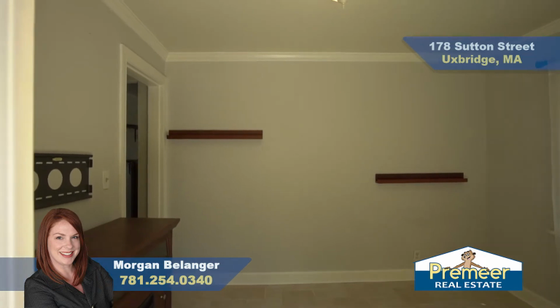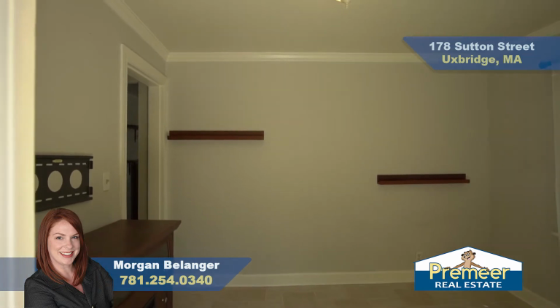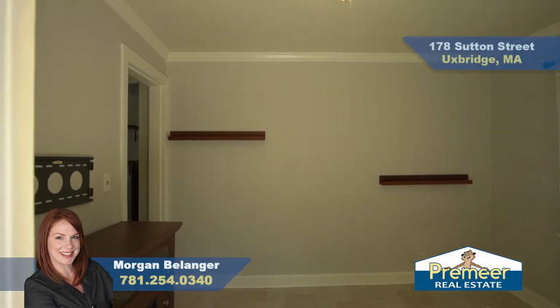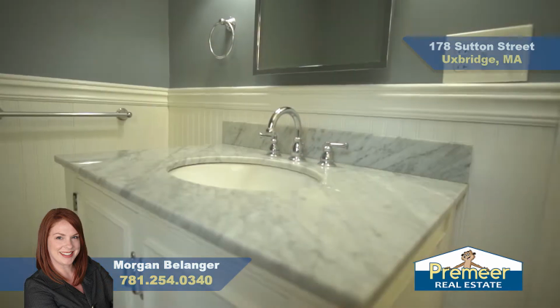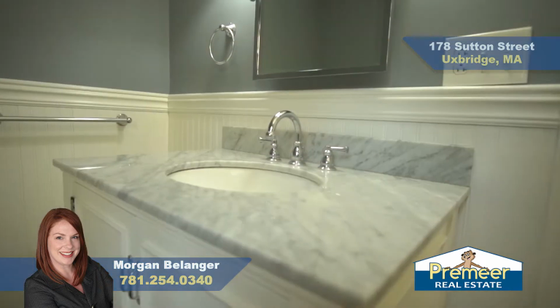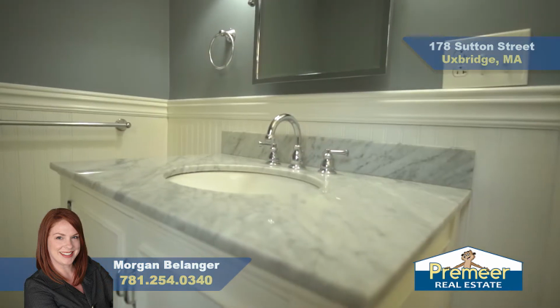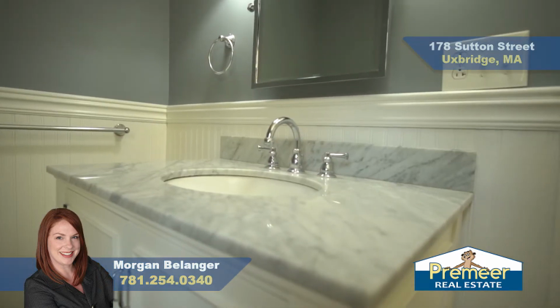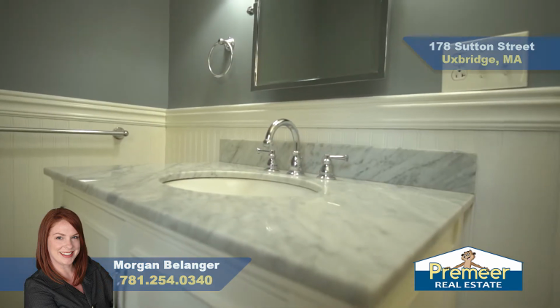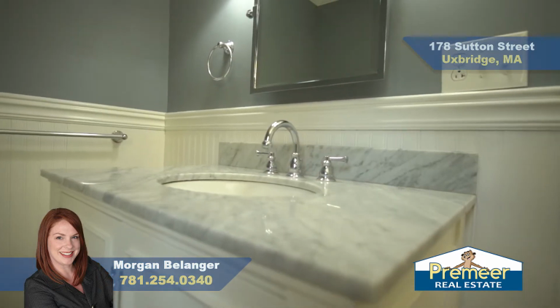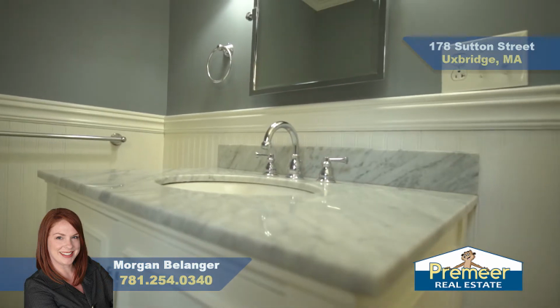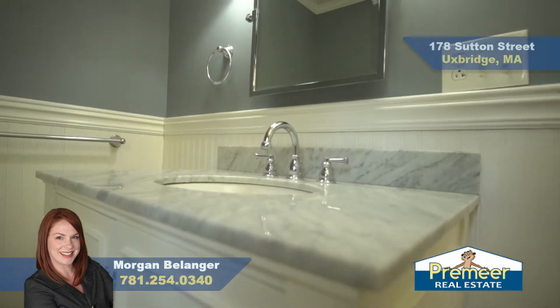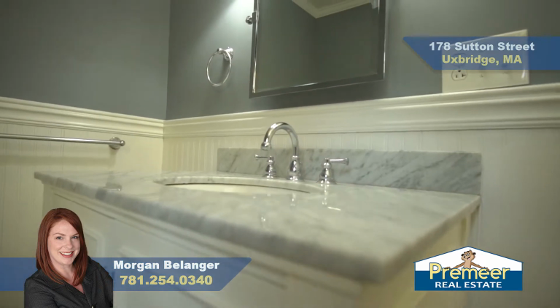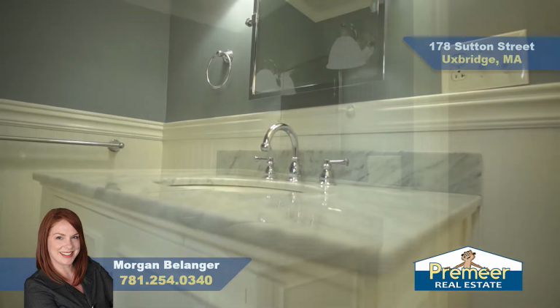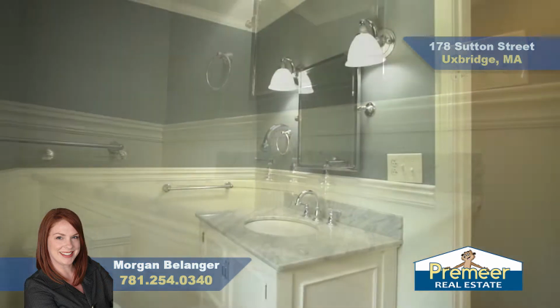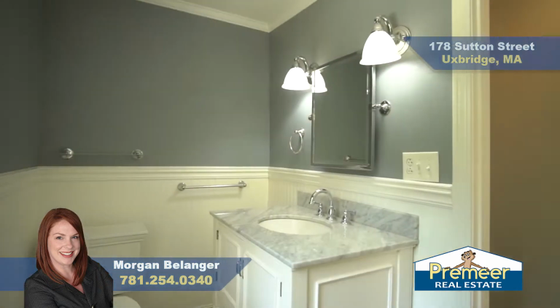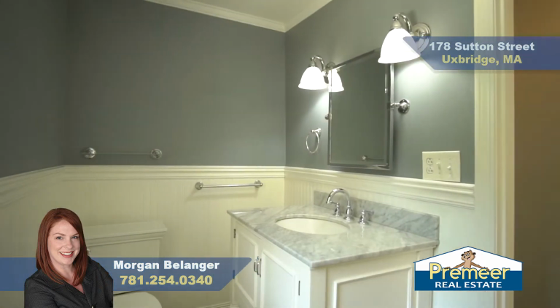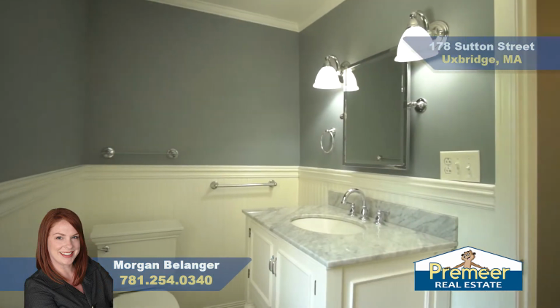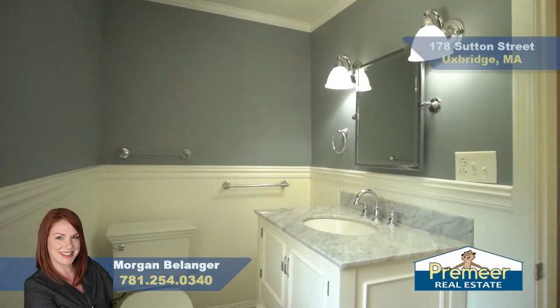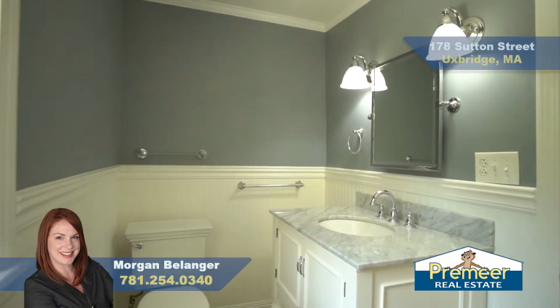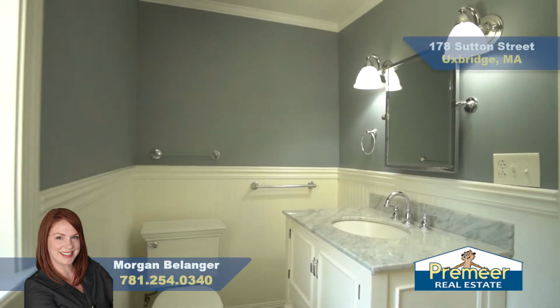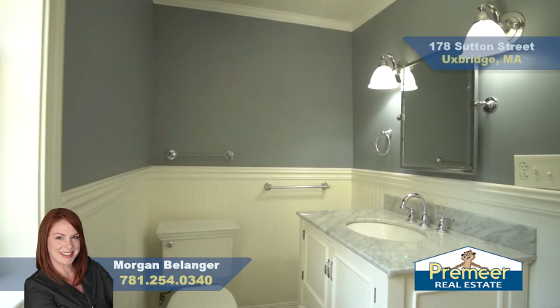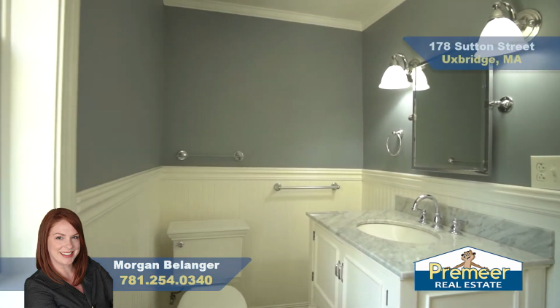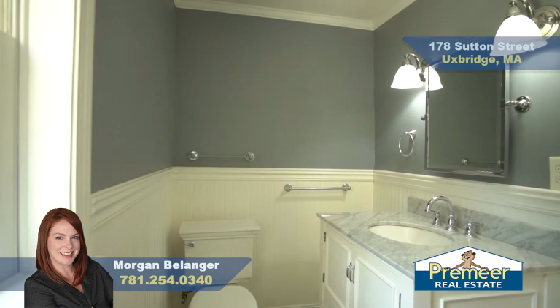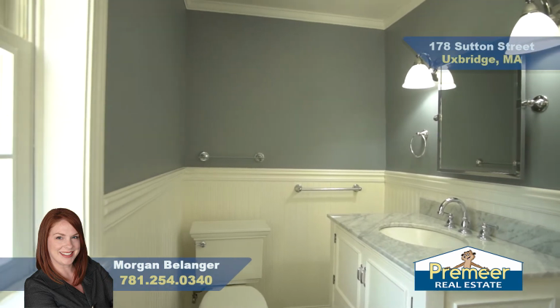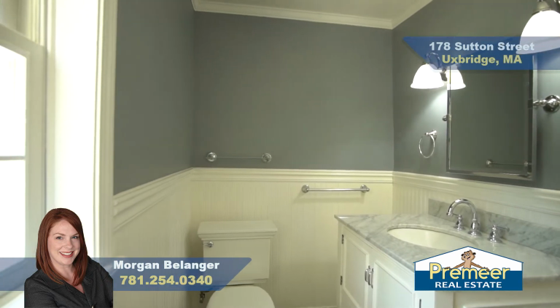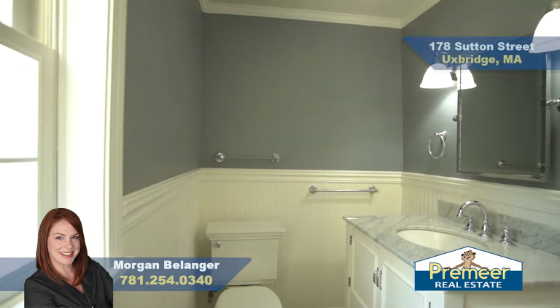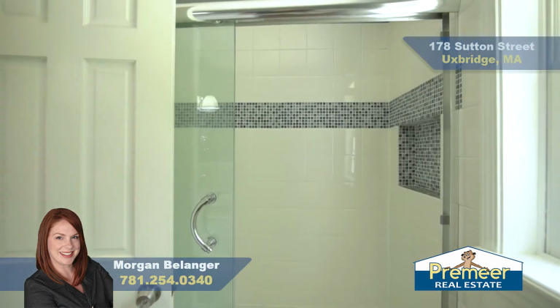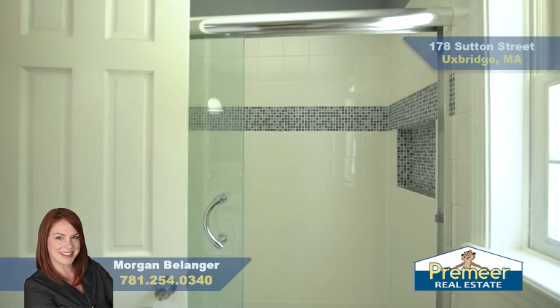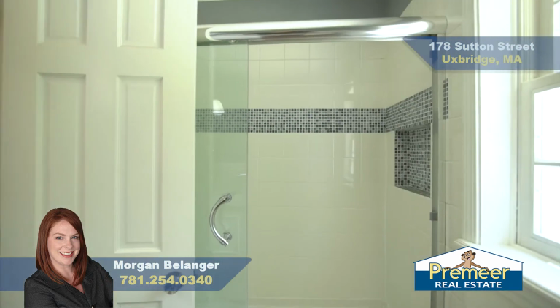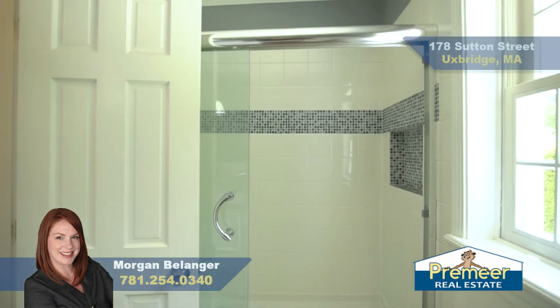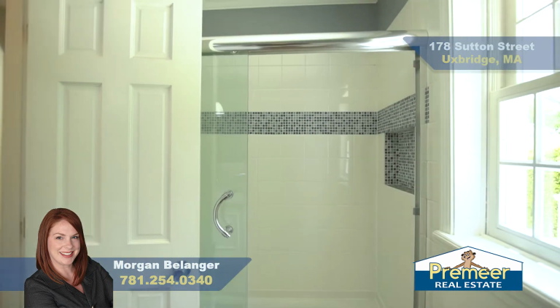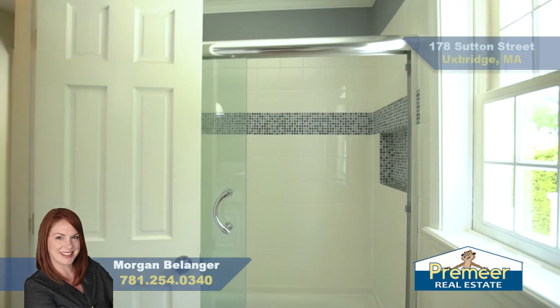Here's your full bathroom — it's been nicely updated. Light and bright, with plenty of space in there for you.